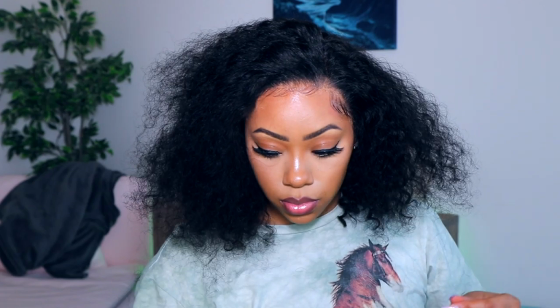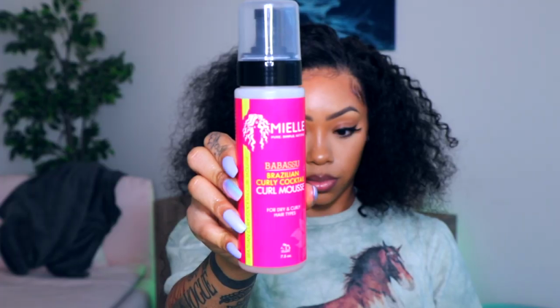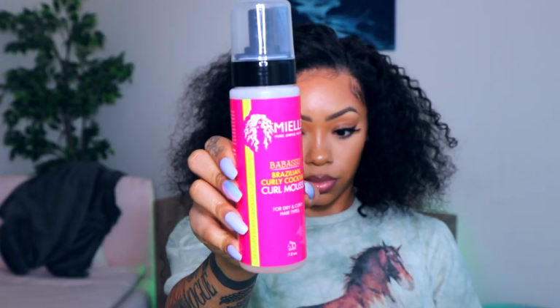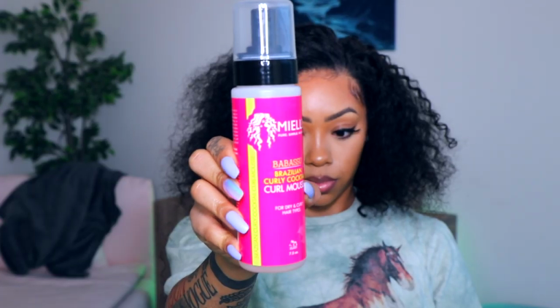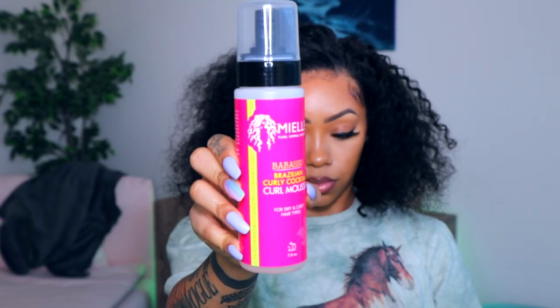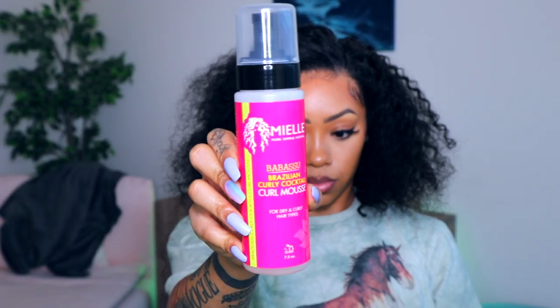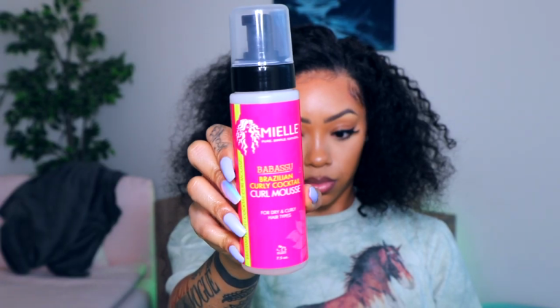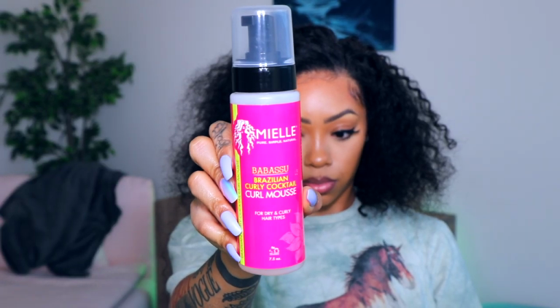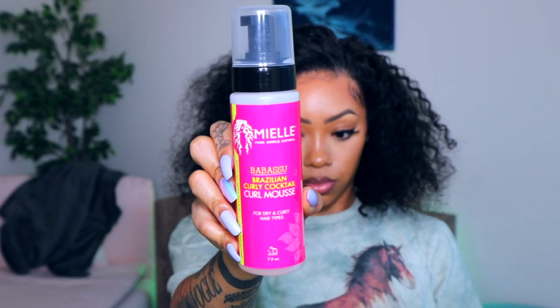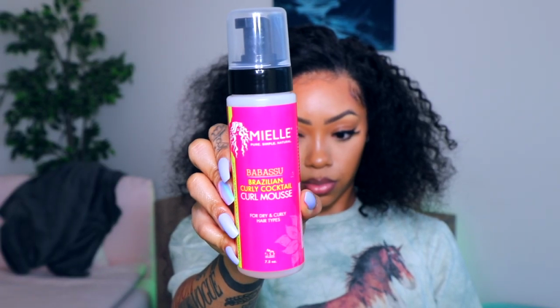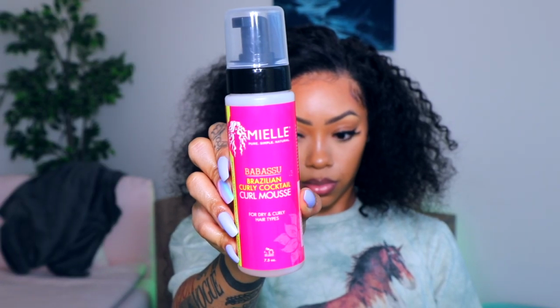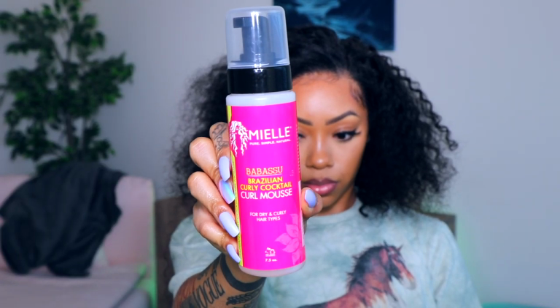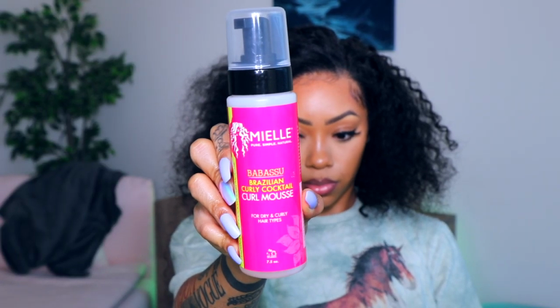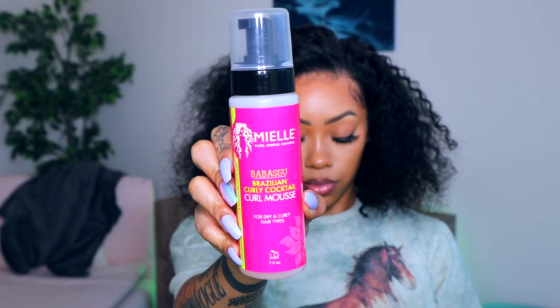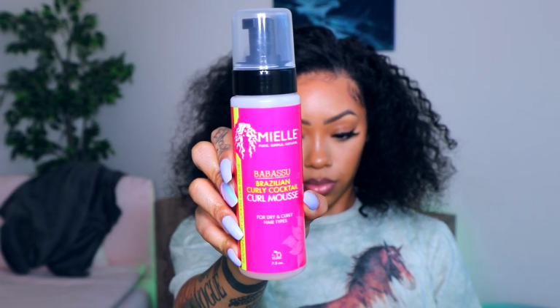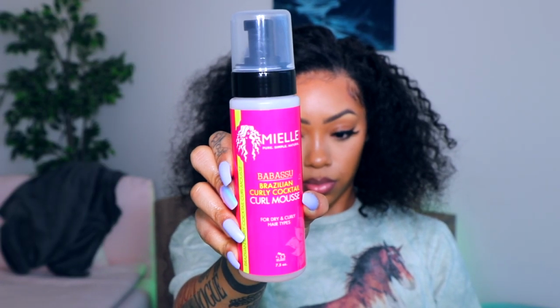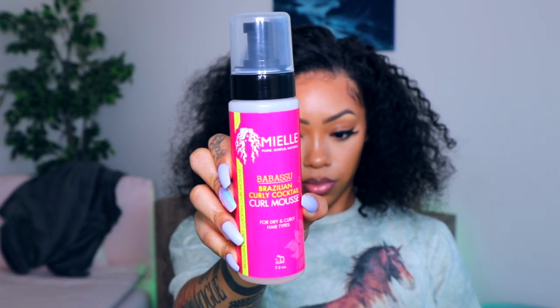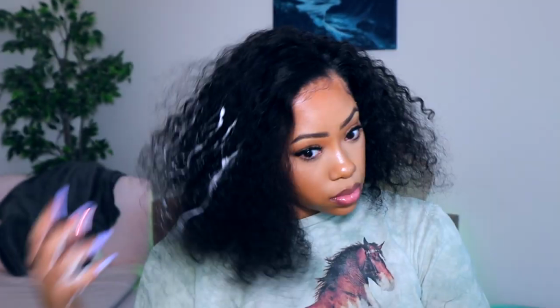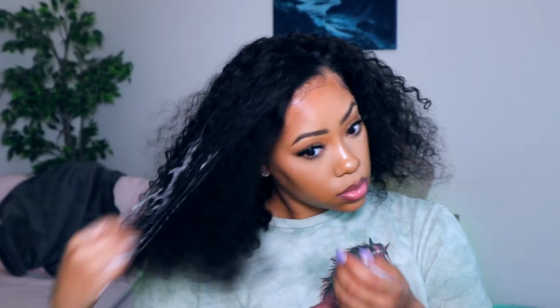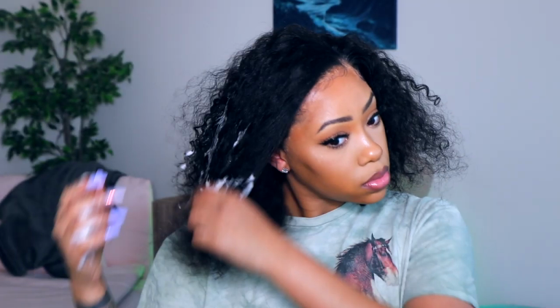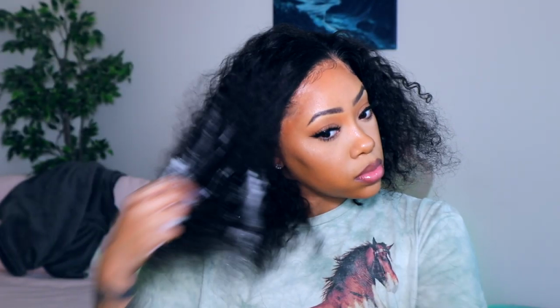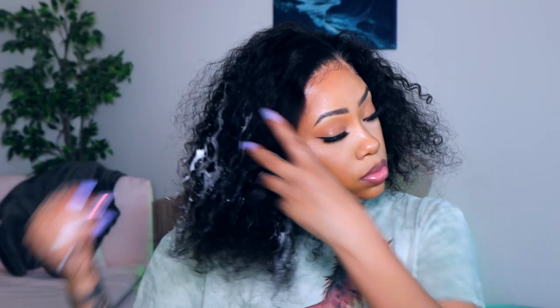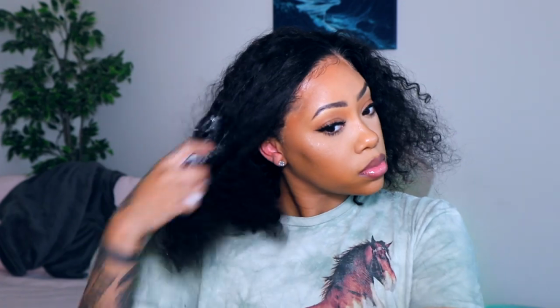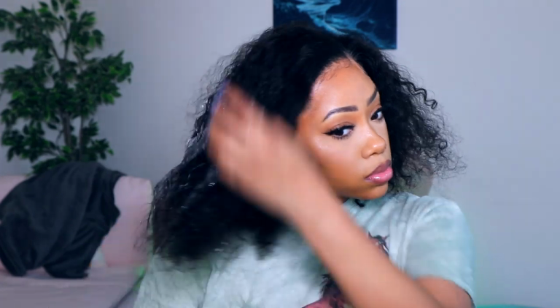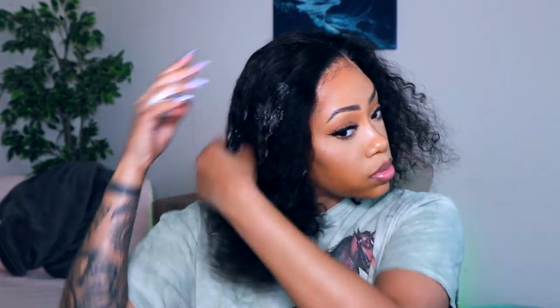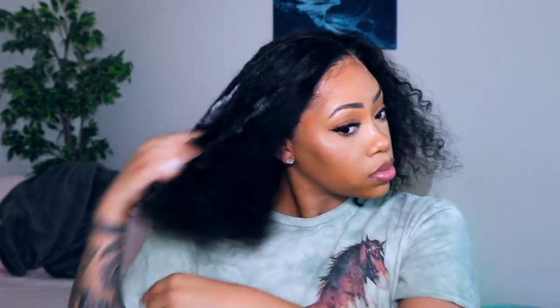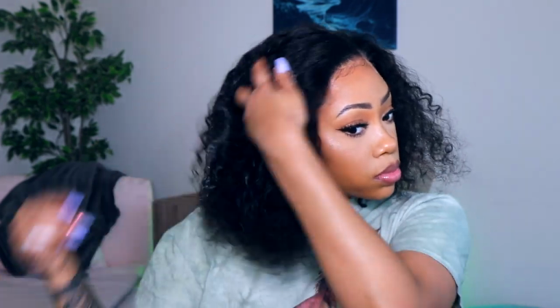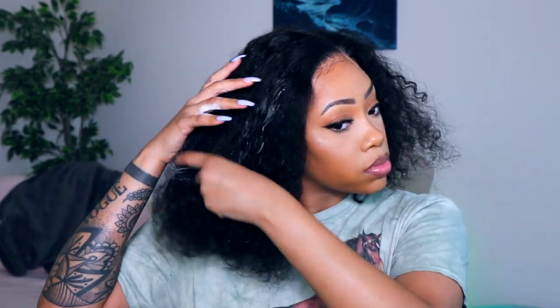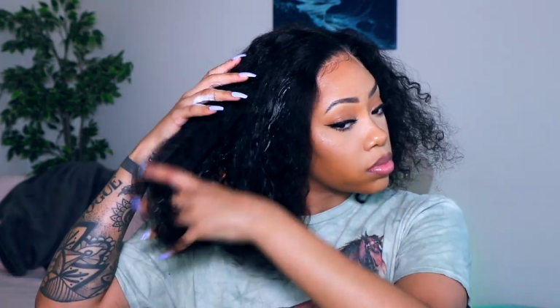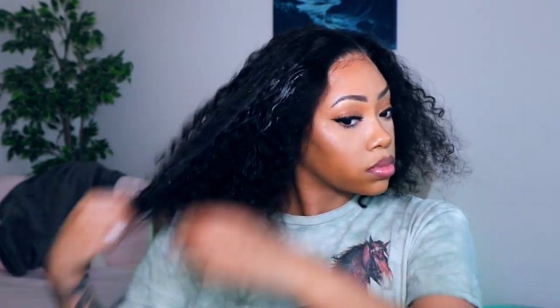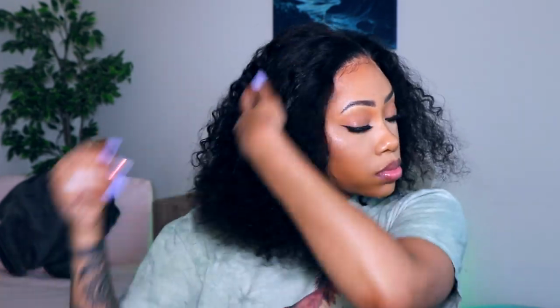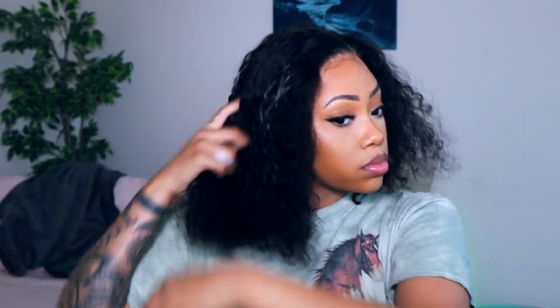This styling foam is from Mayel — I'll make sure to link it down below. I'm just applying that all over the hair to give it some definition.